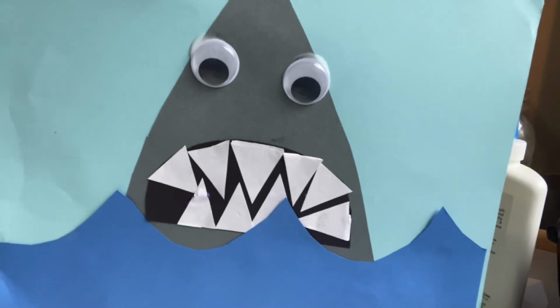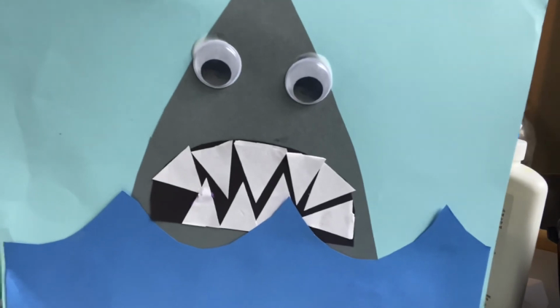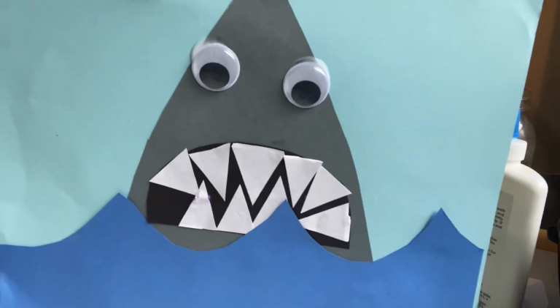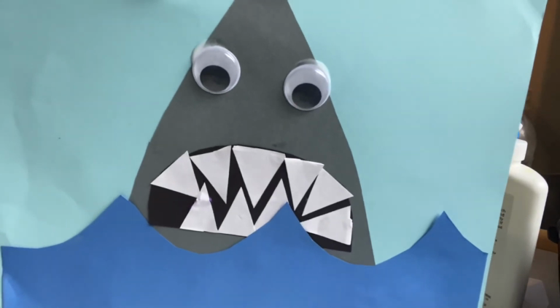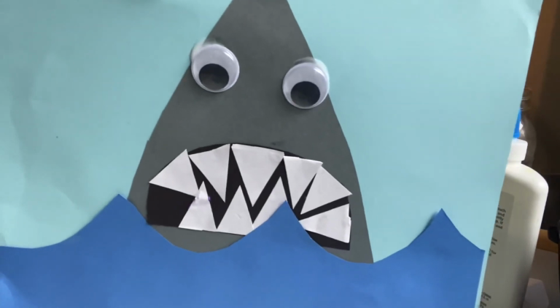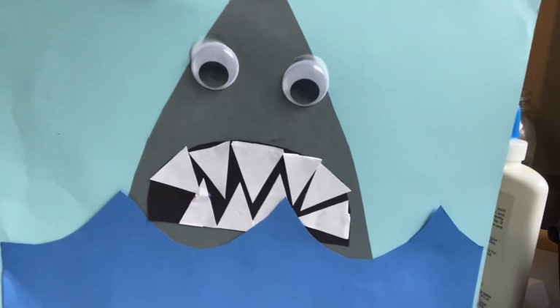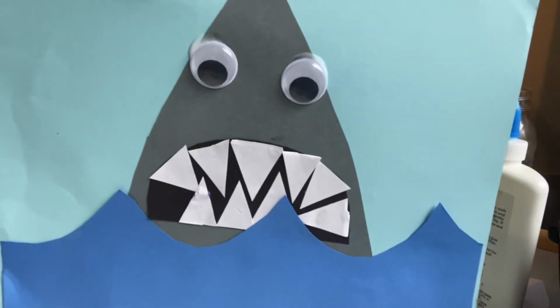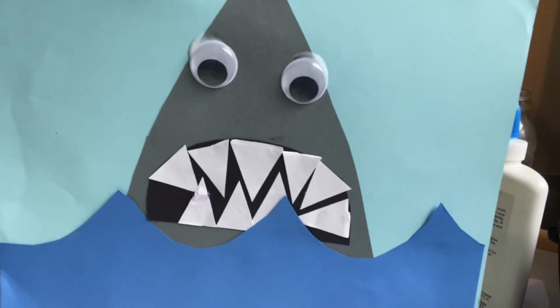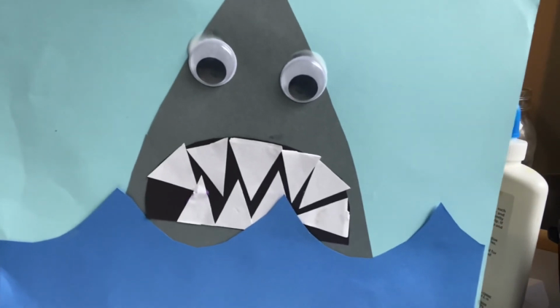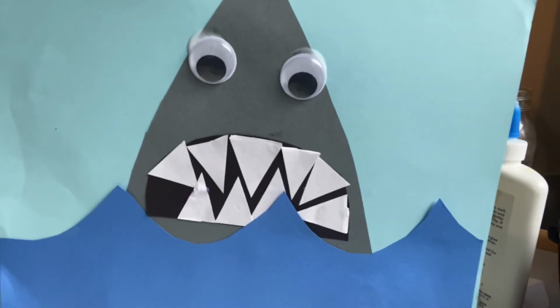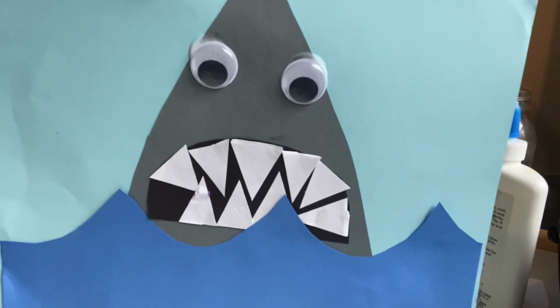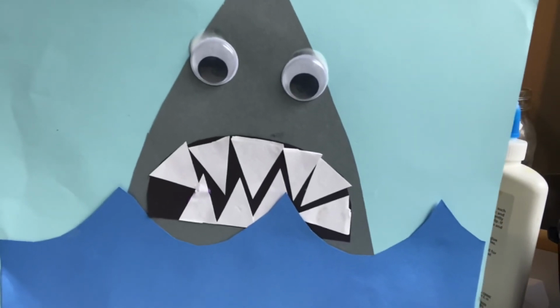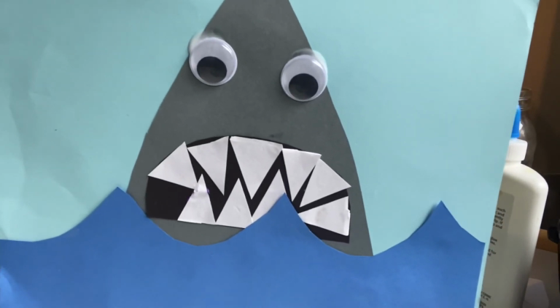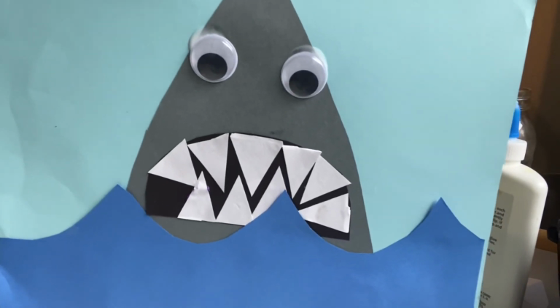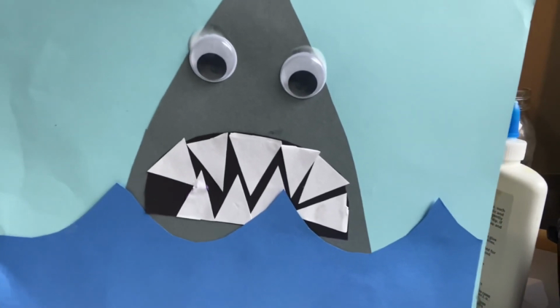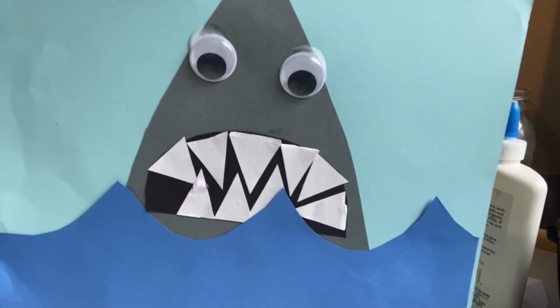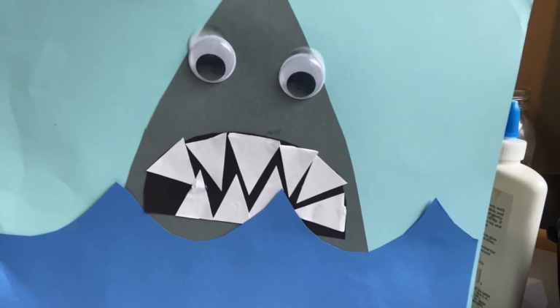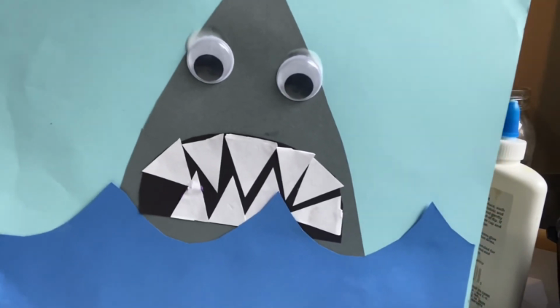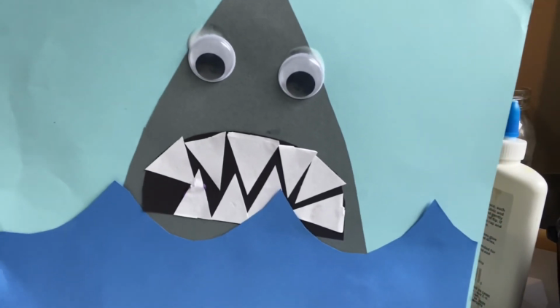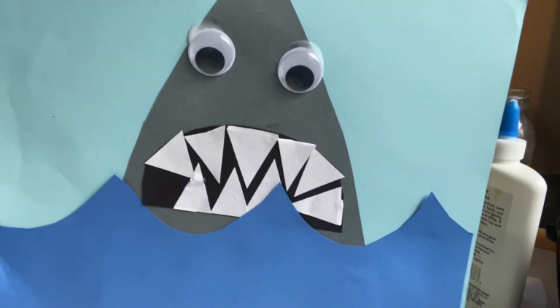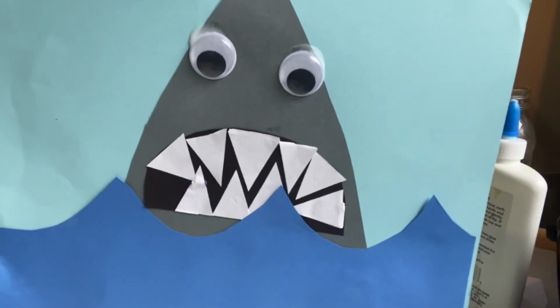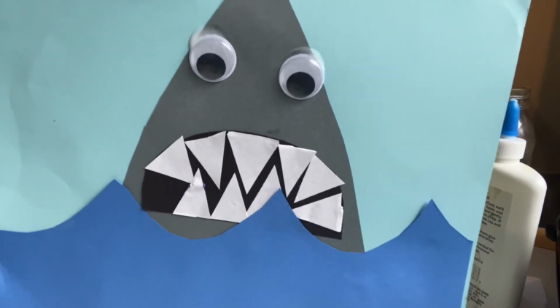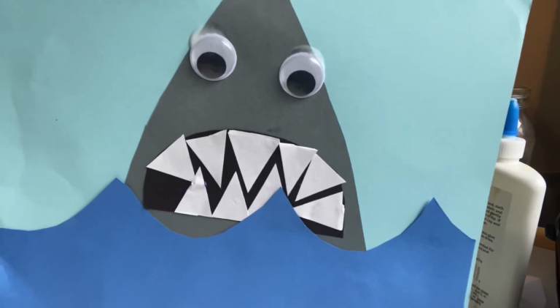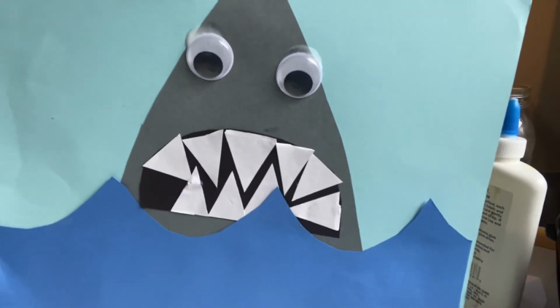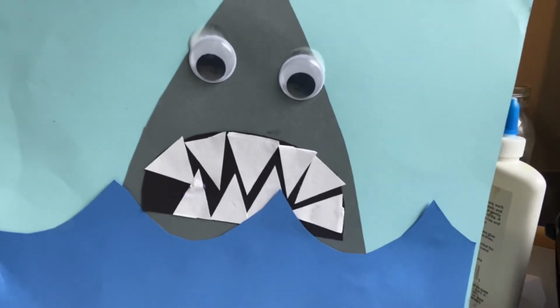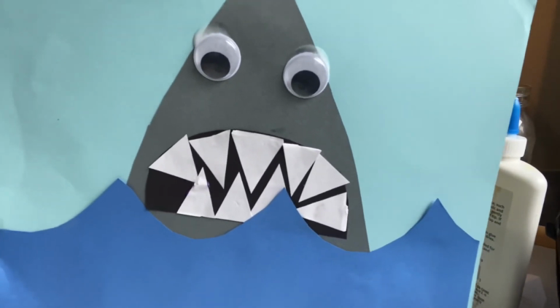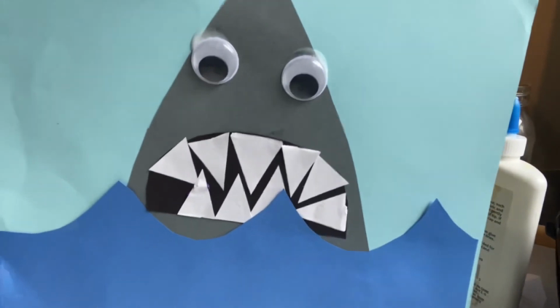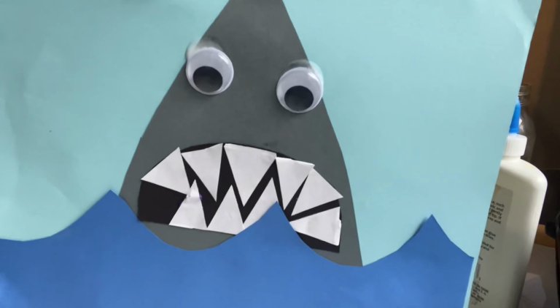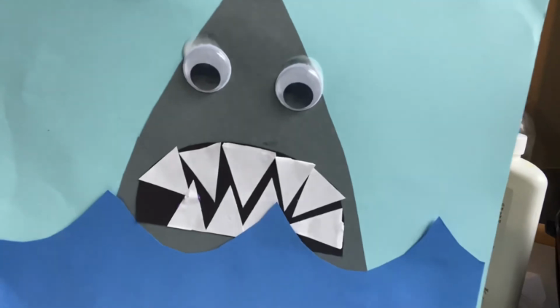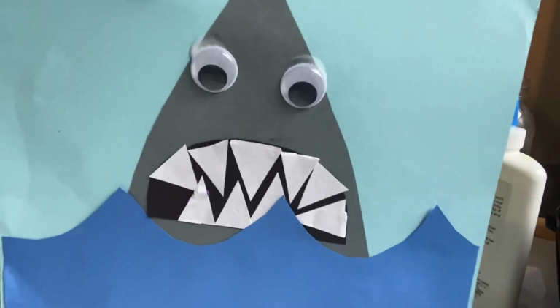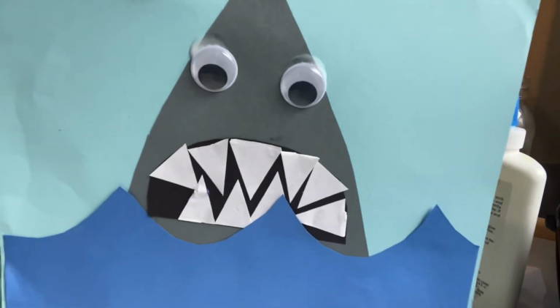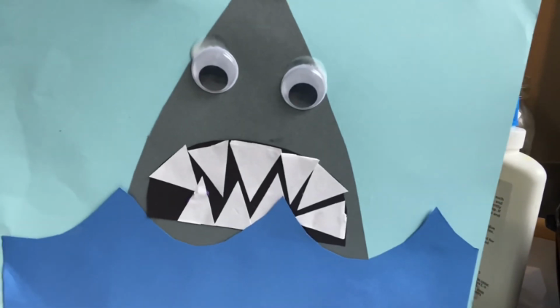Thank you for joining us for art today. I can't wait to see the sharks that you make. Bye!